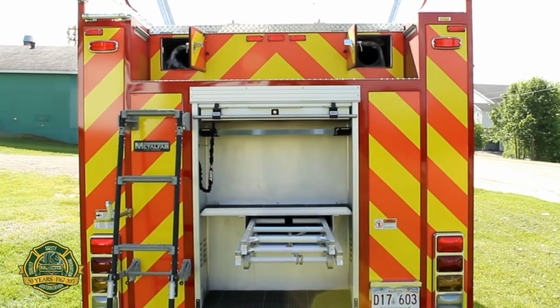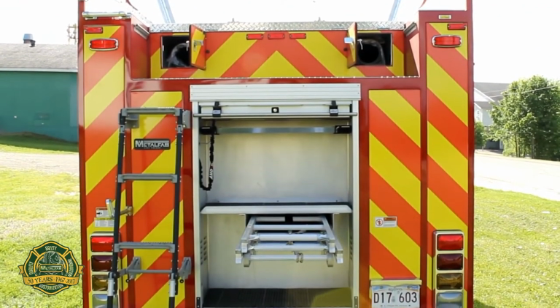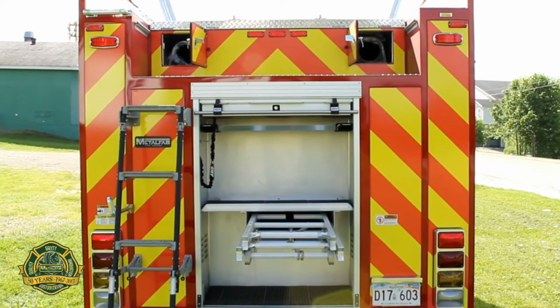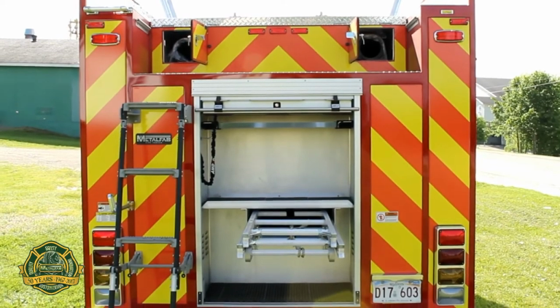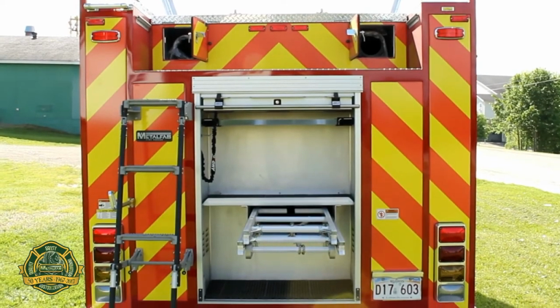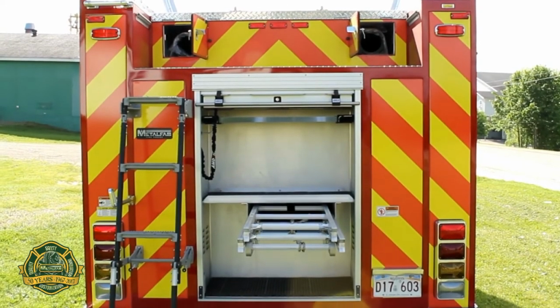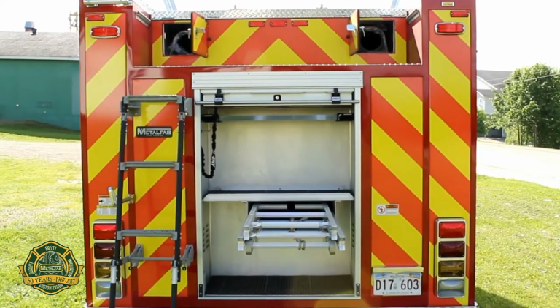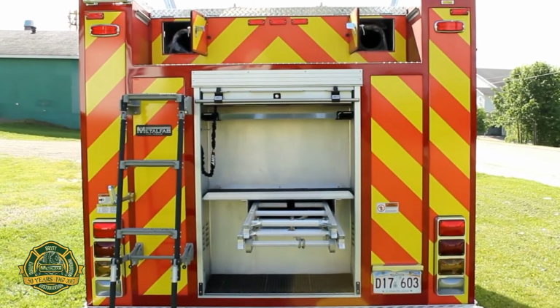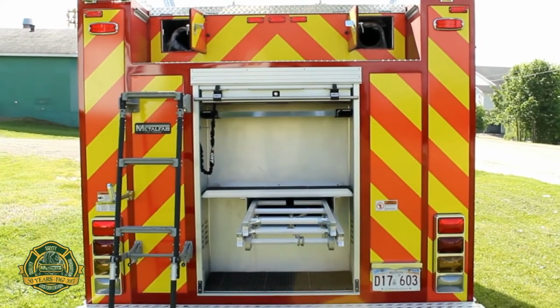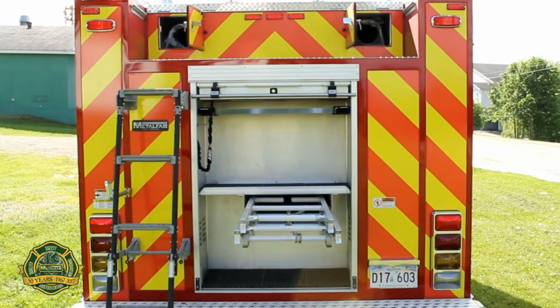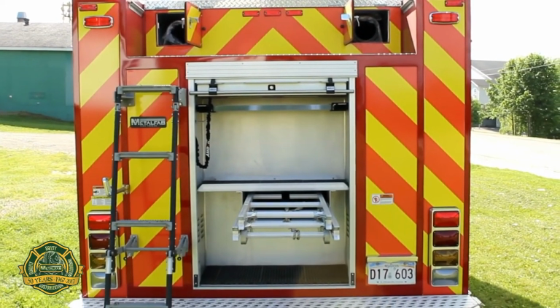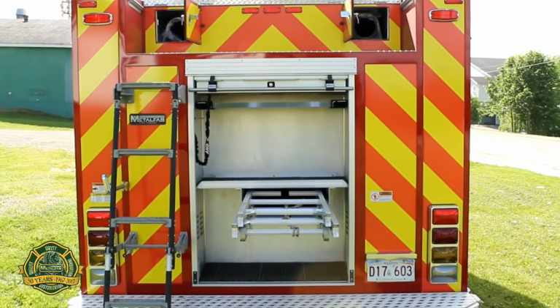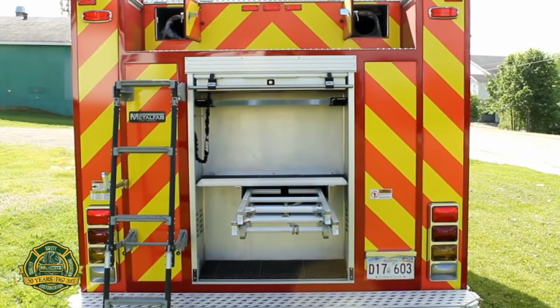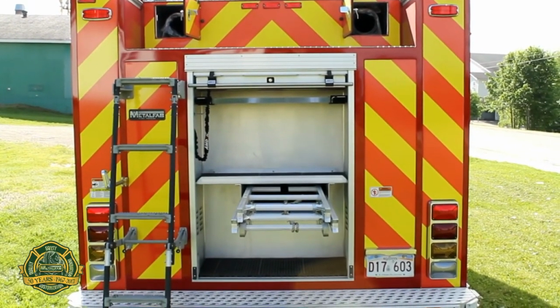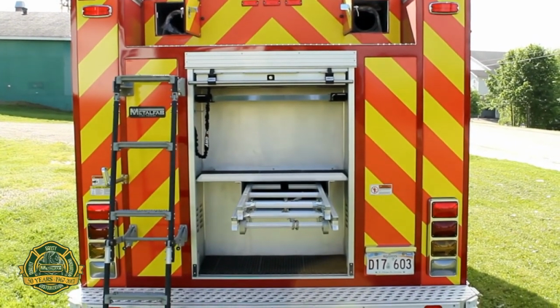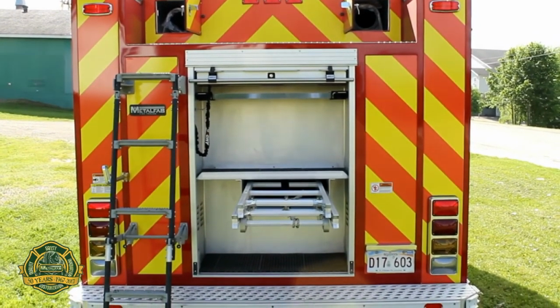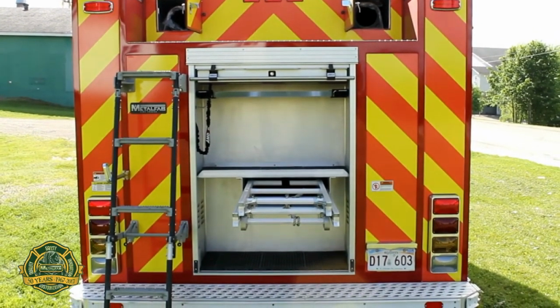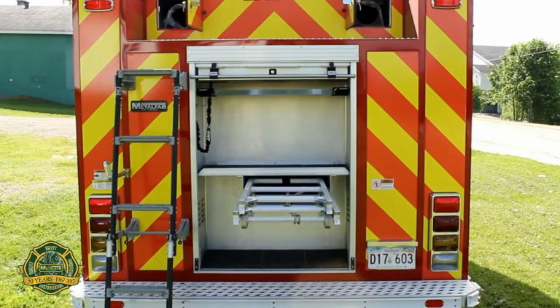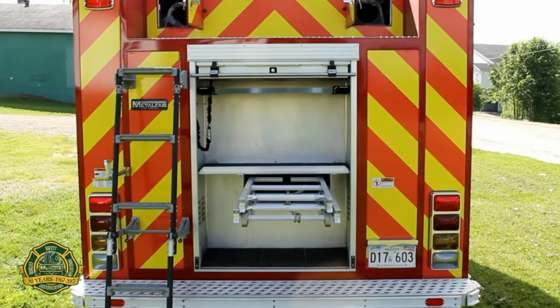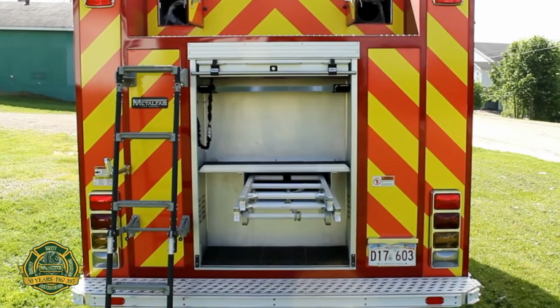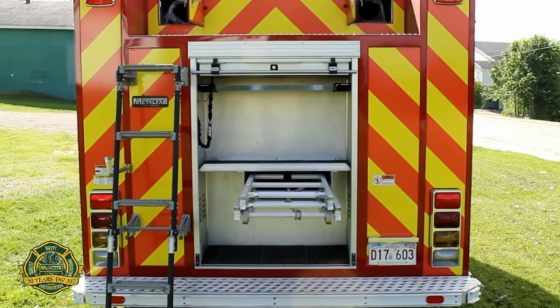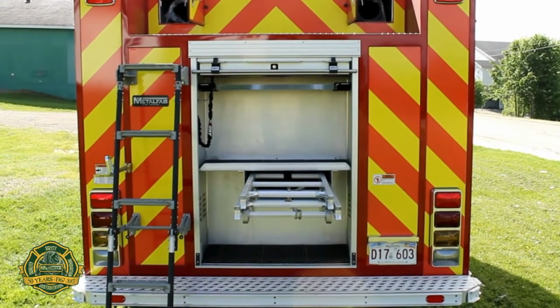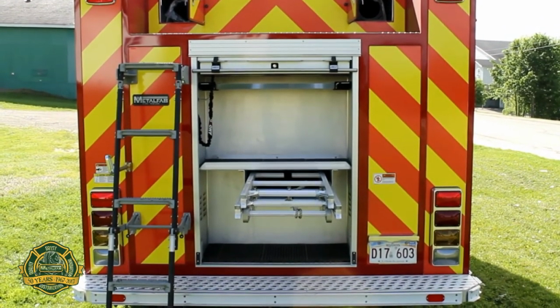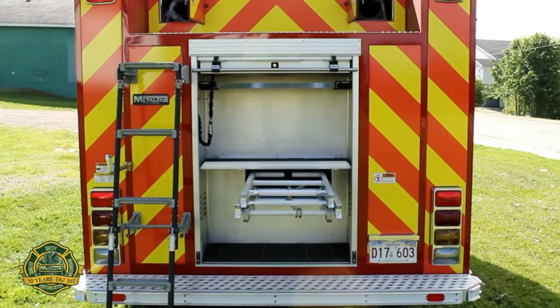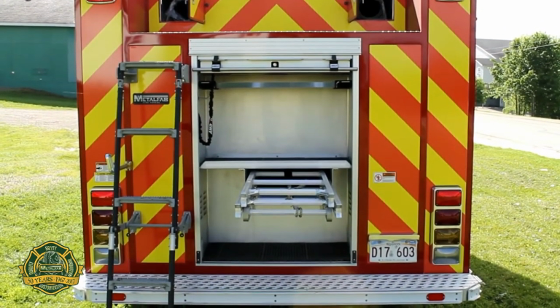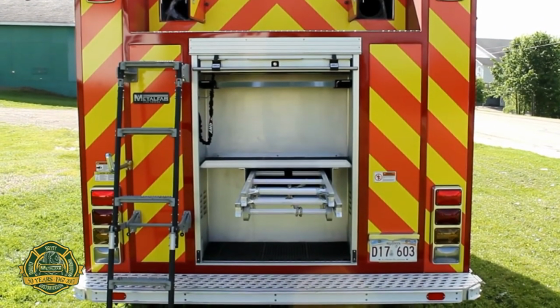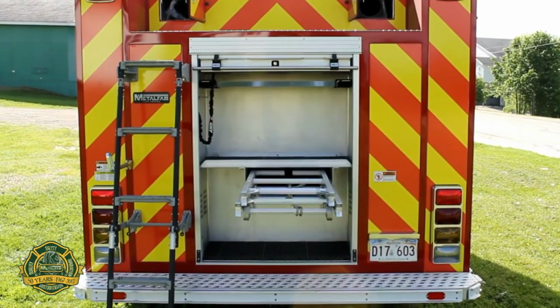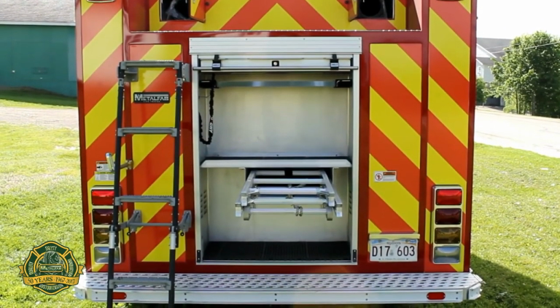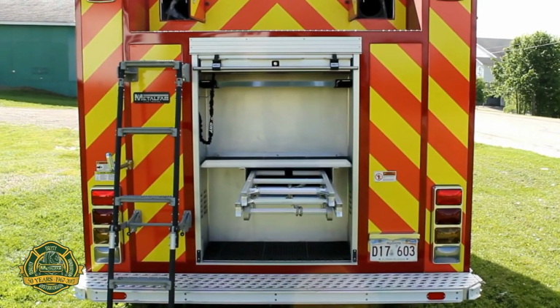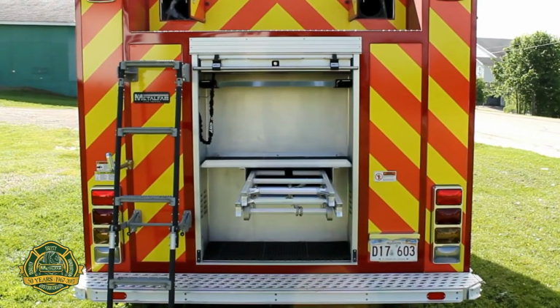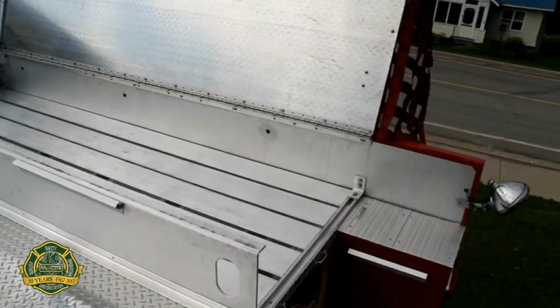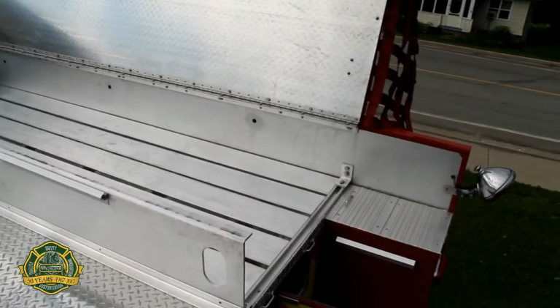There is storage for the ladders underneath the tank, and there is a Zico access ladder to gain access to the top of the hose bed.